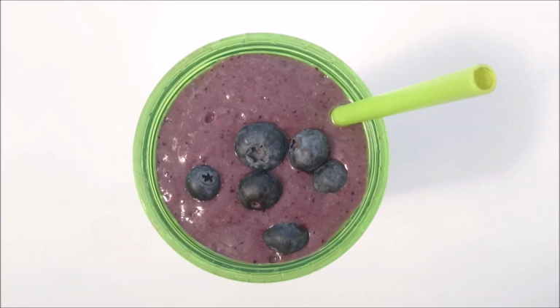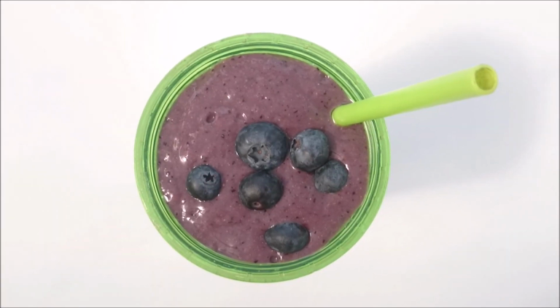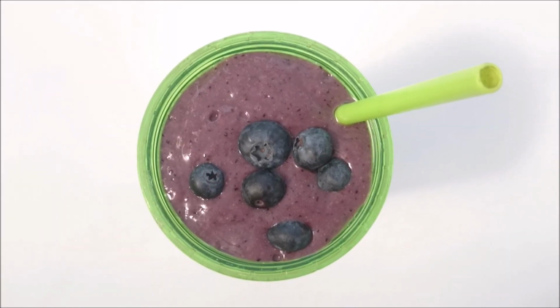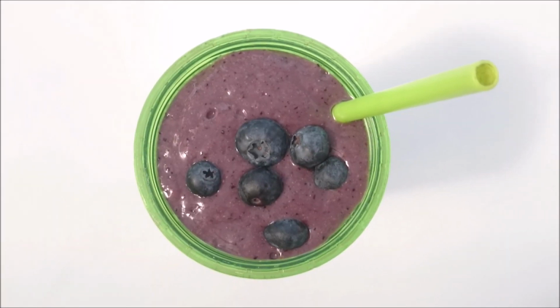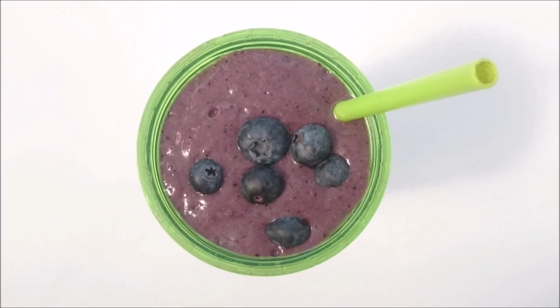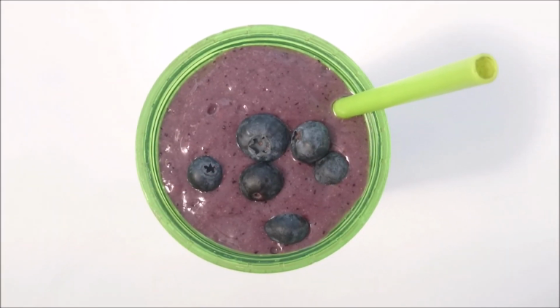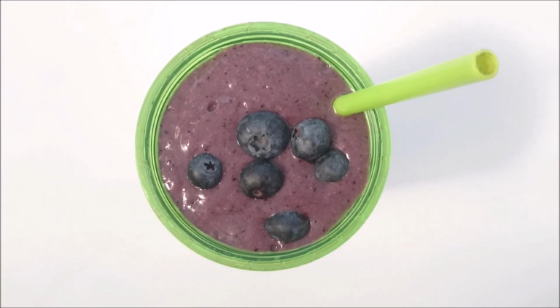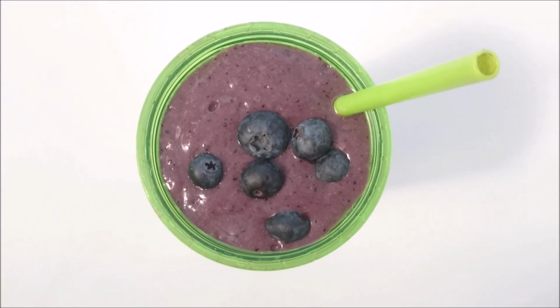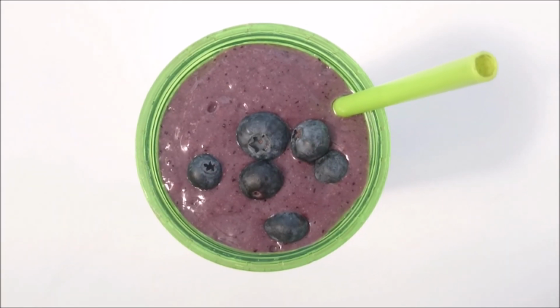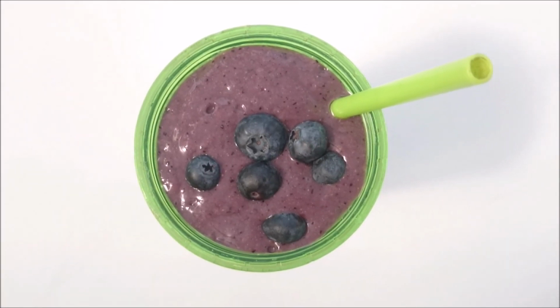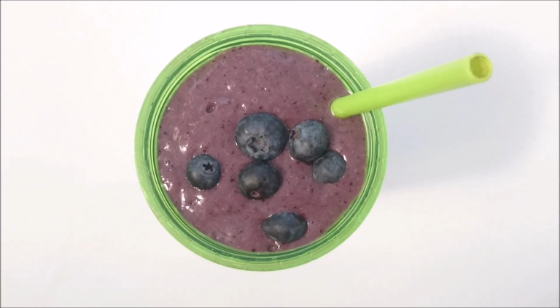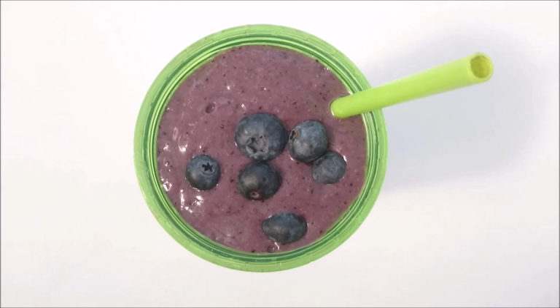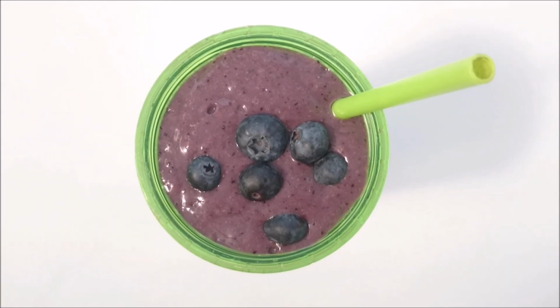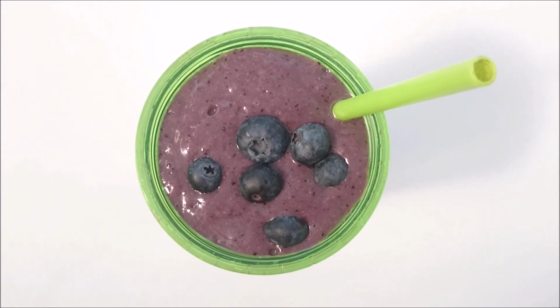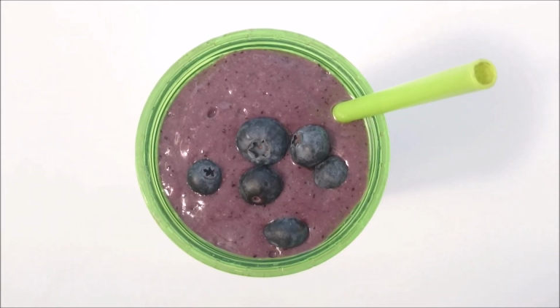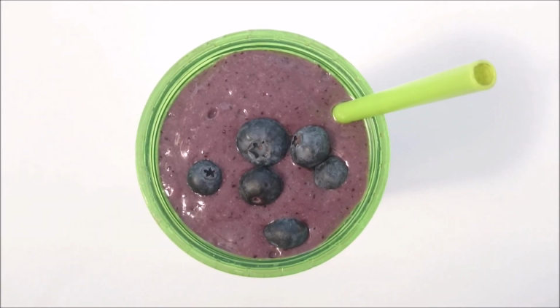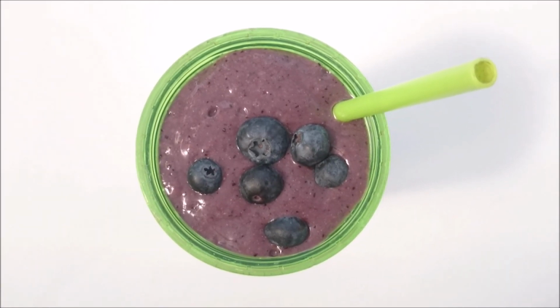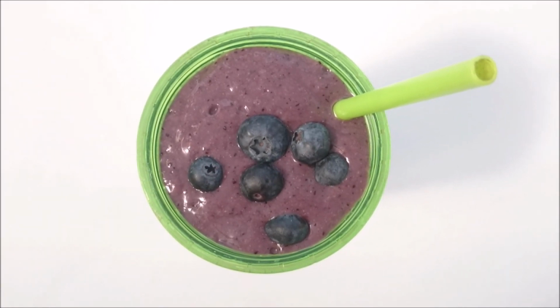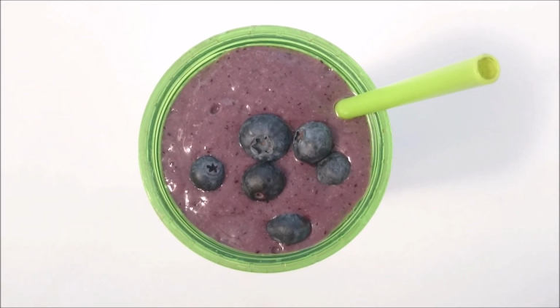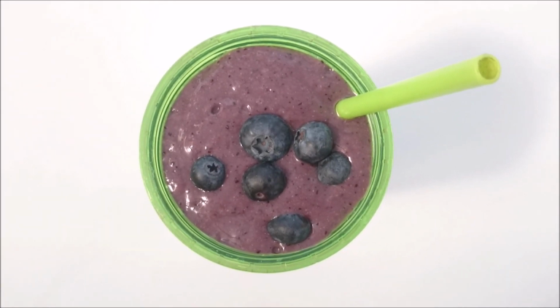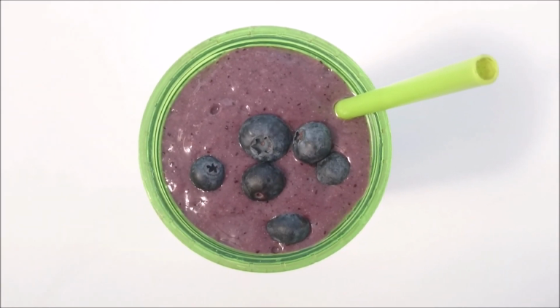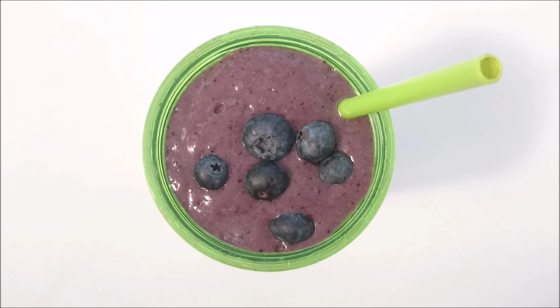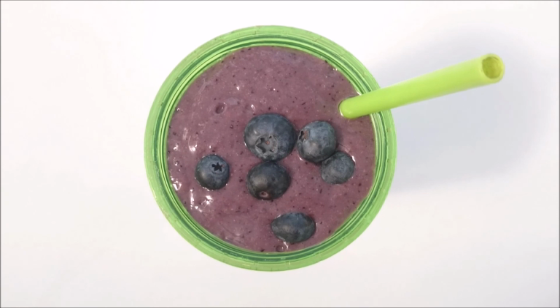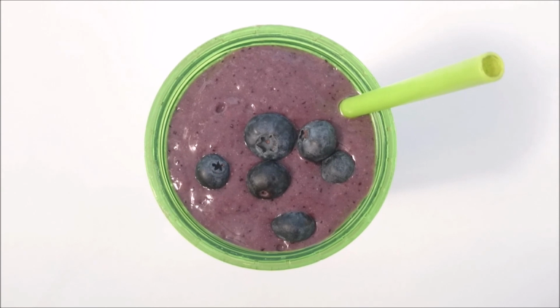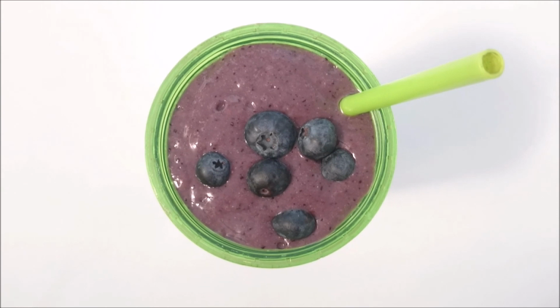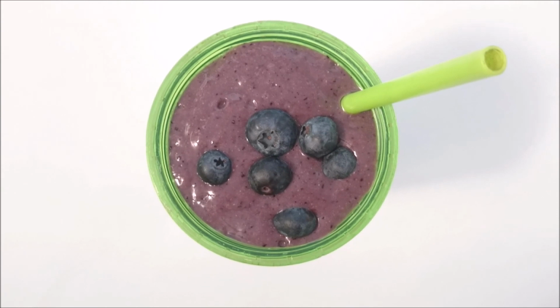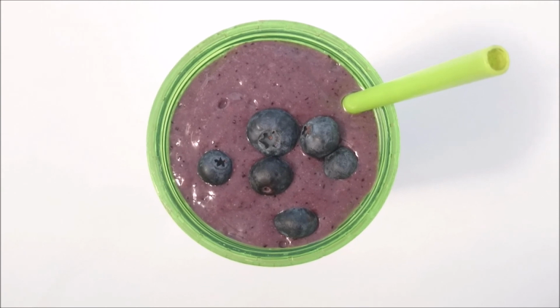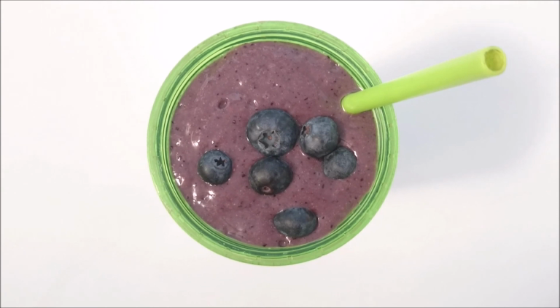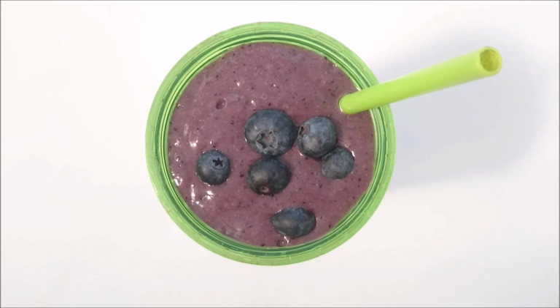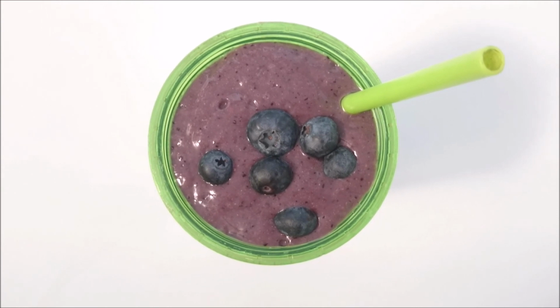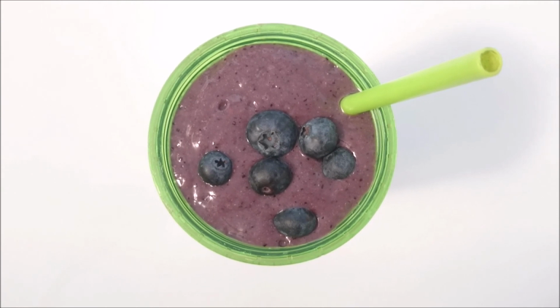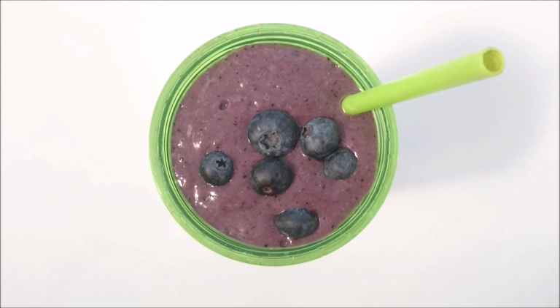Thank you so much Maria for the inspiration — I'm going to now enjoy it in my sunny garden.